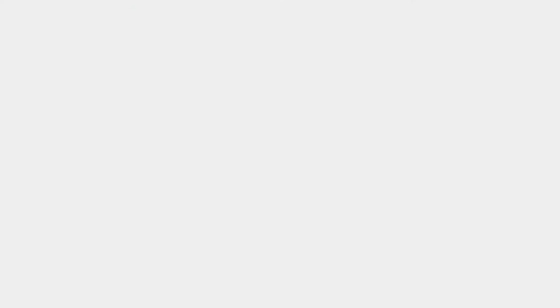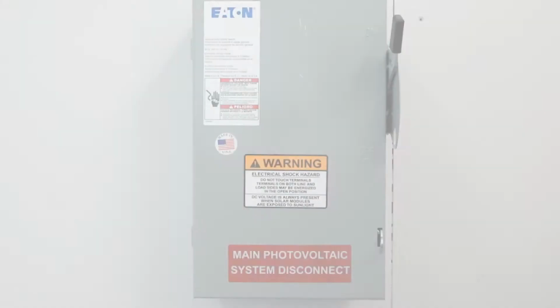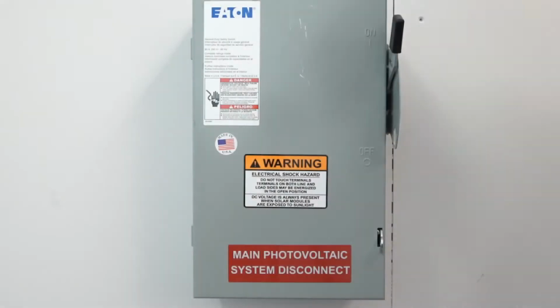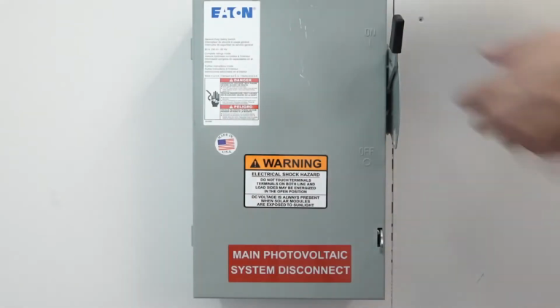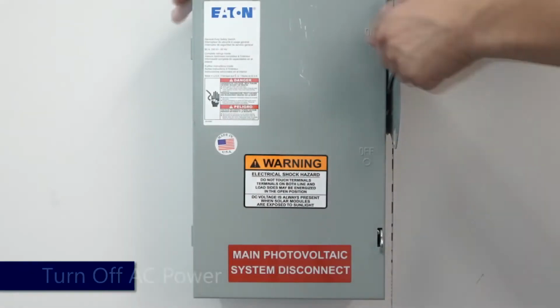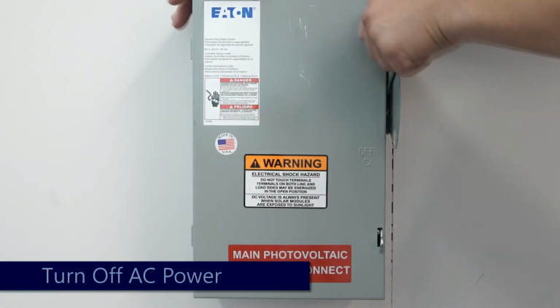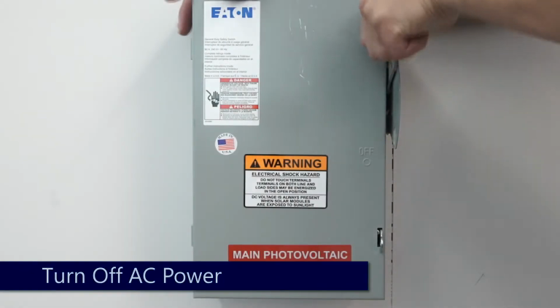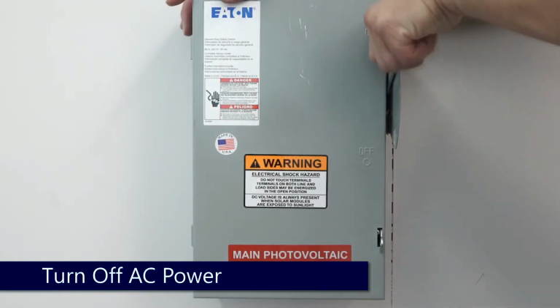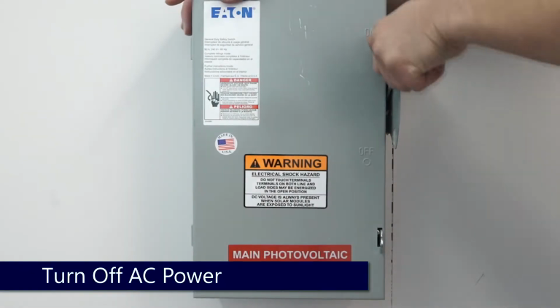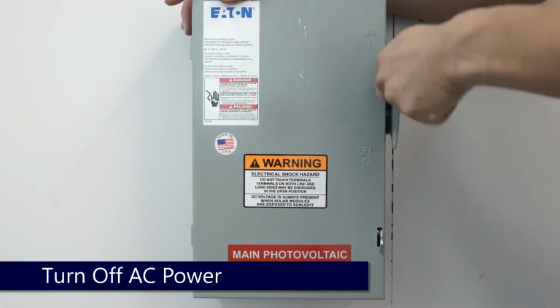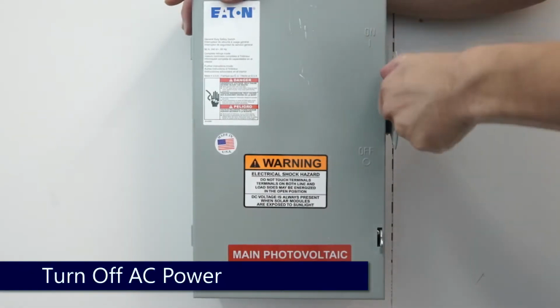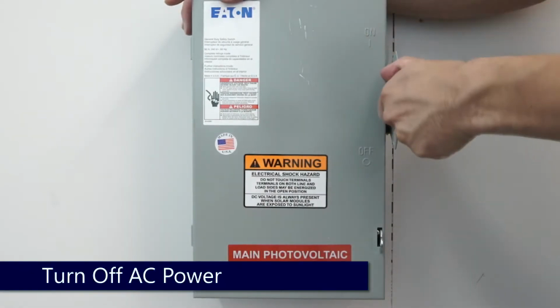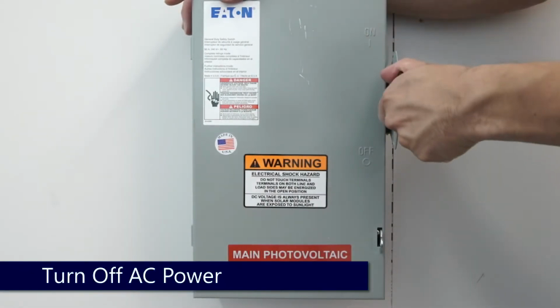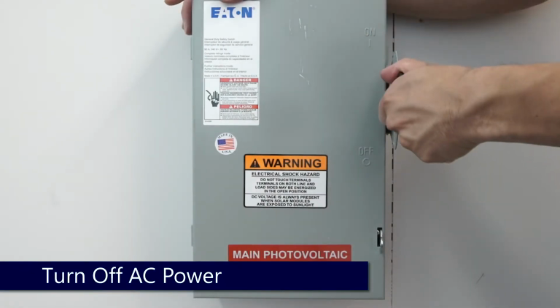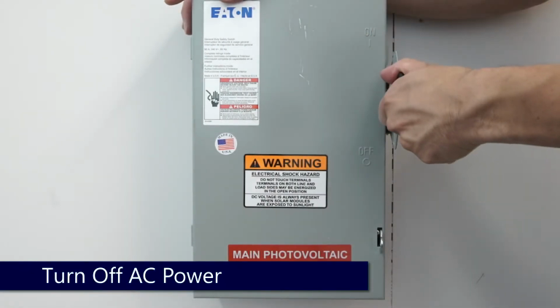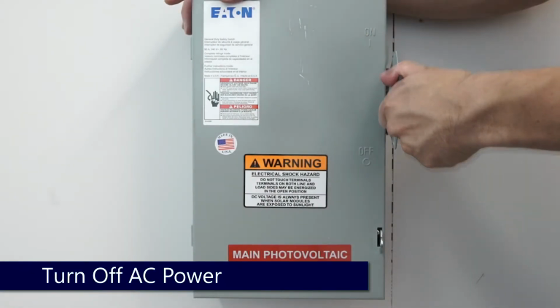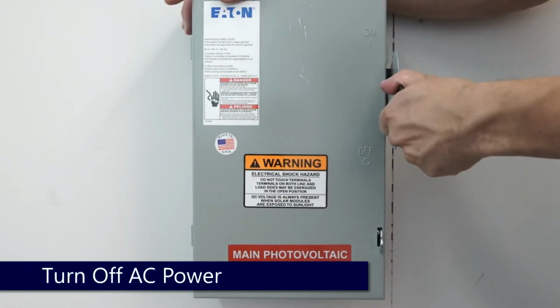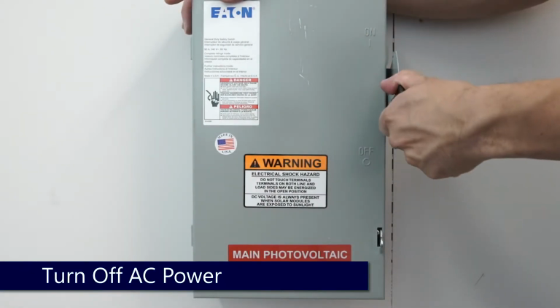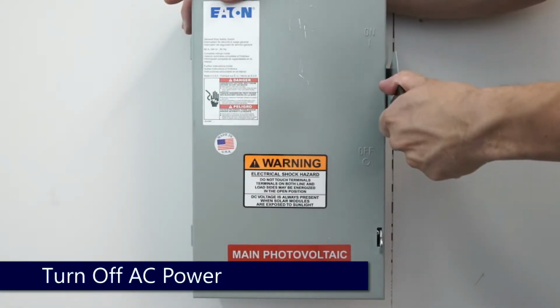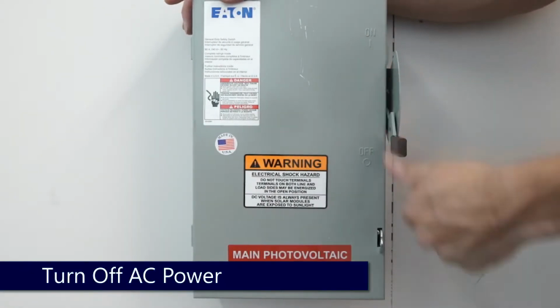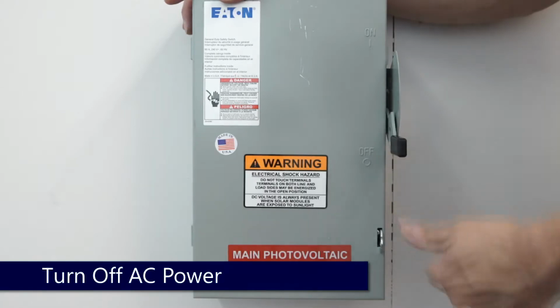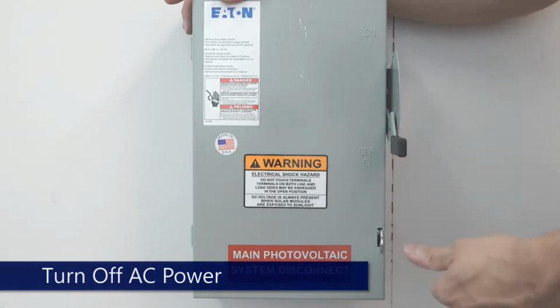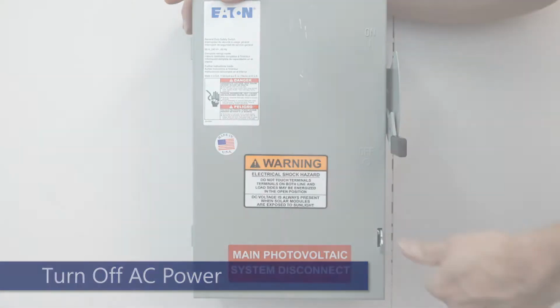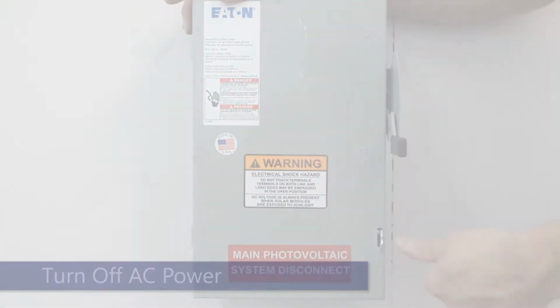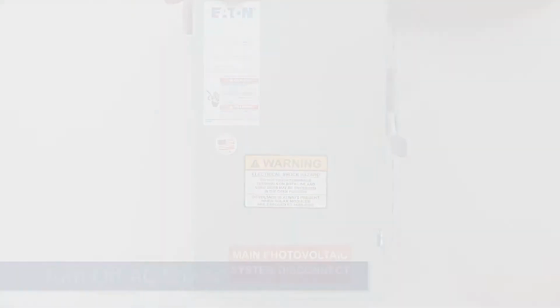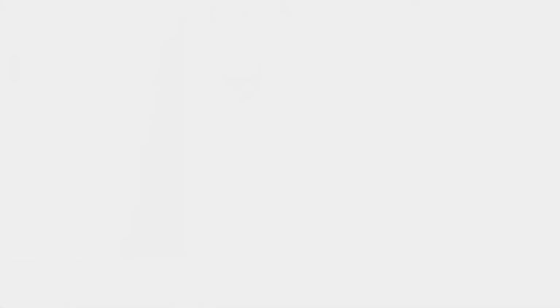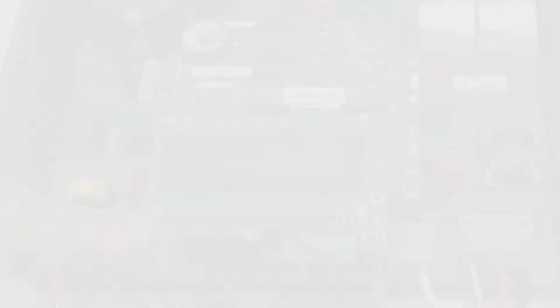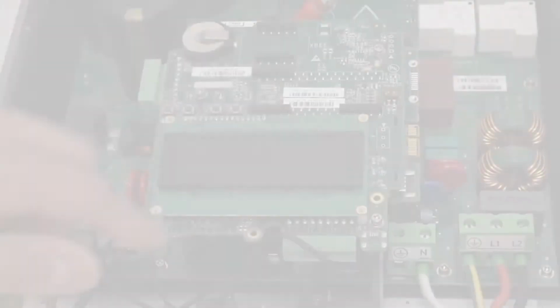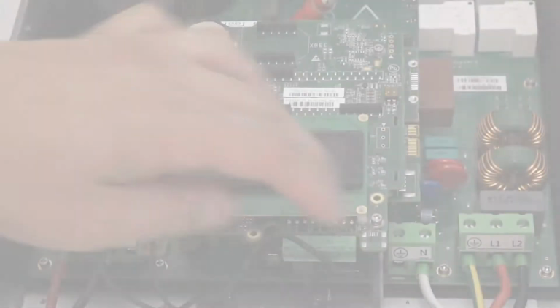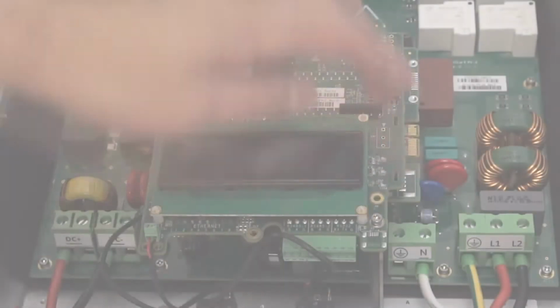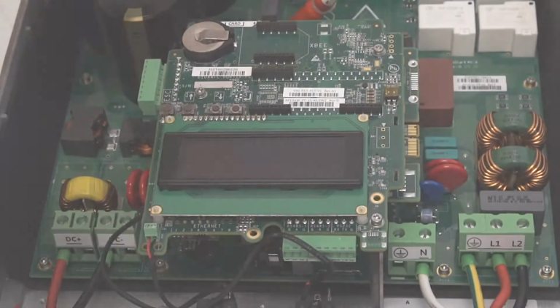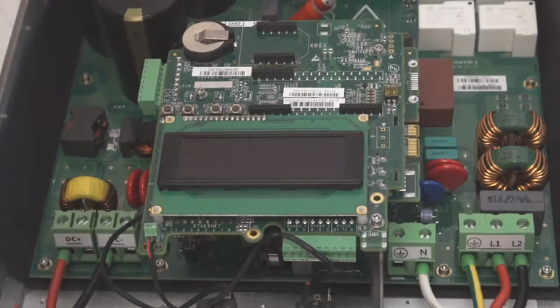Turn off the DC safety switch and then shut off your AC disconnect or AC breaker.